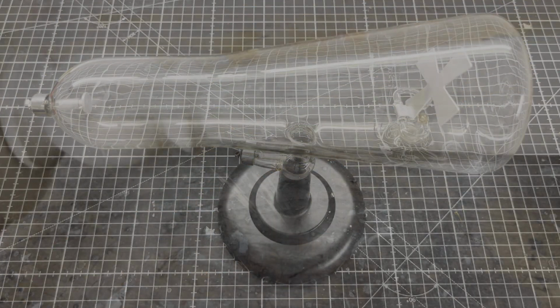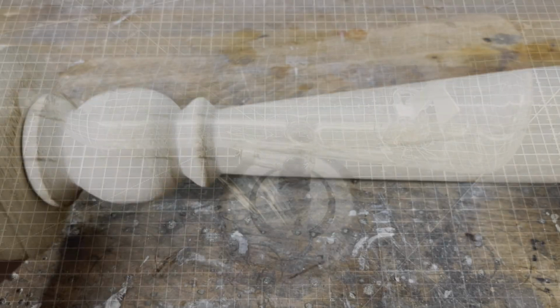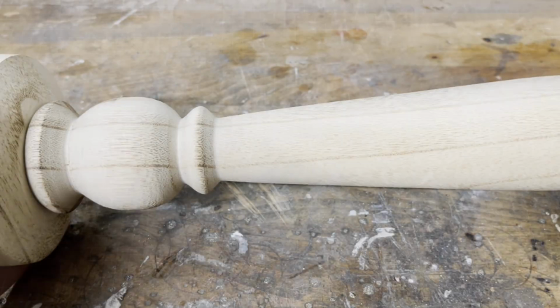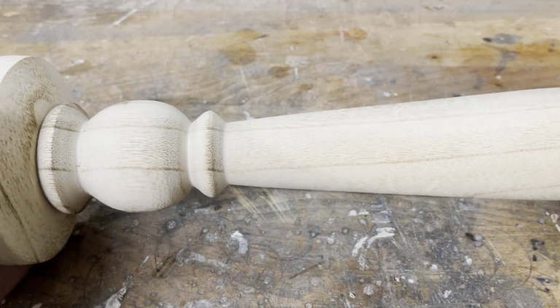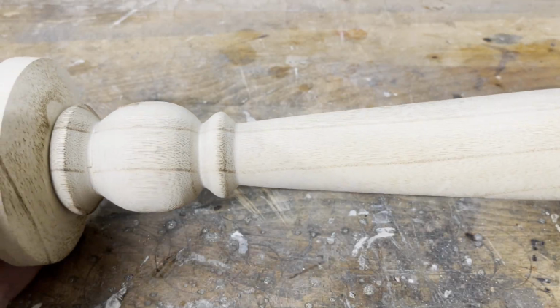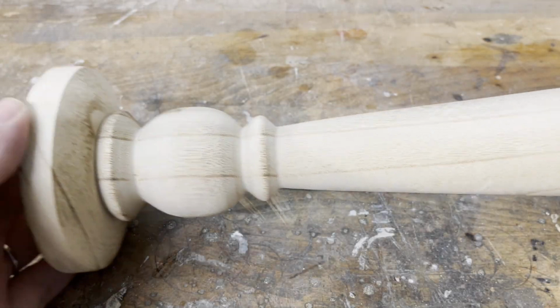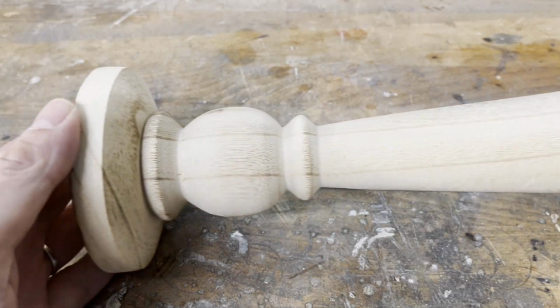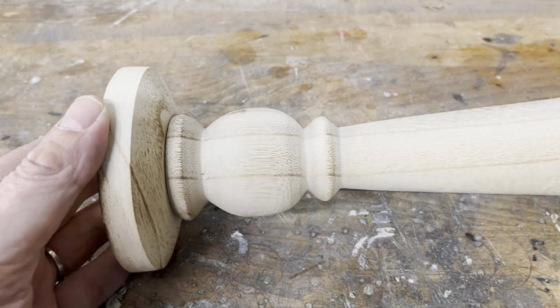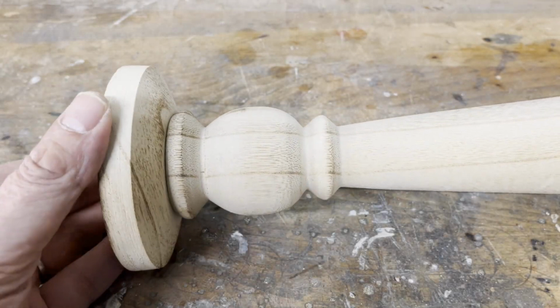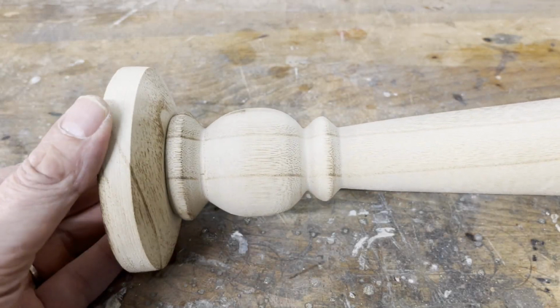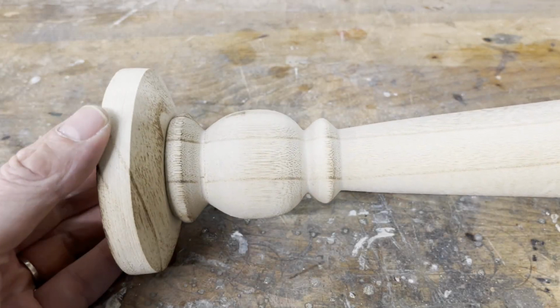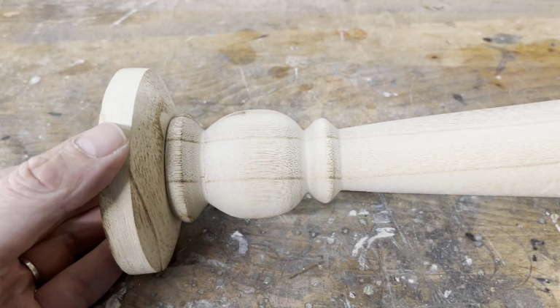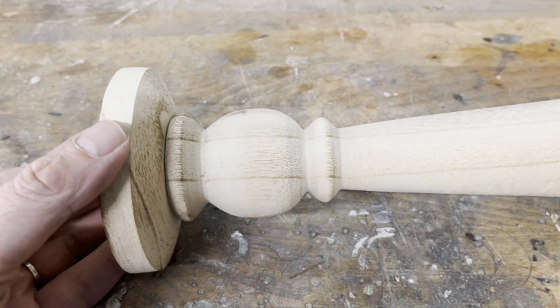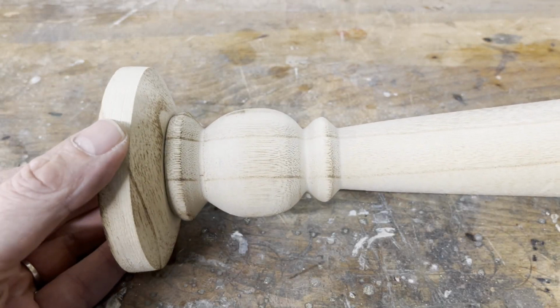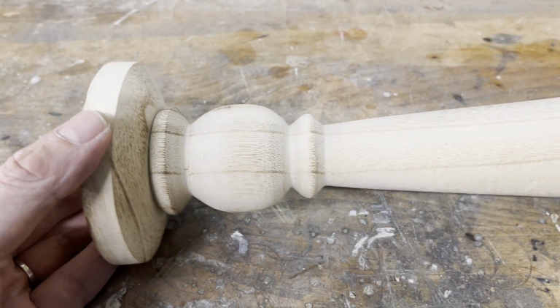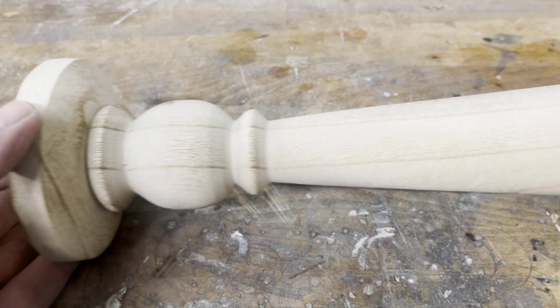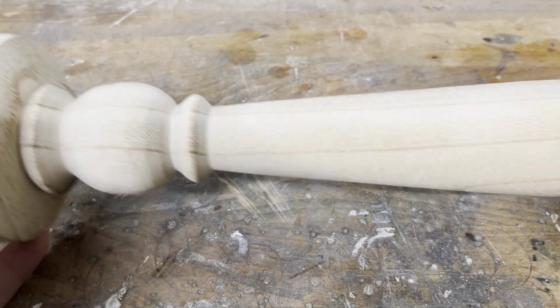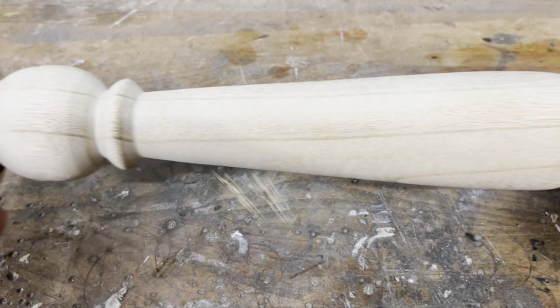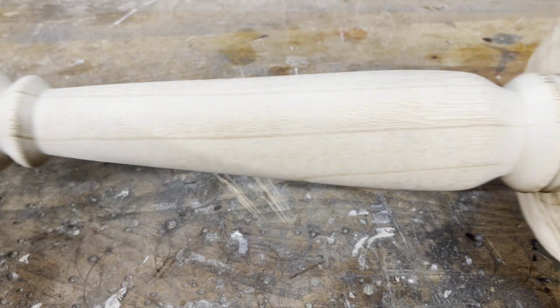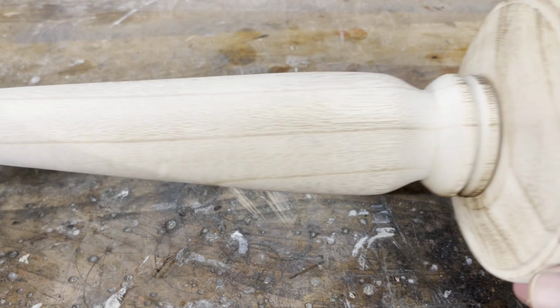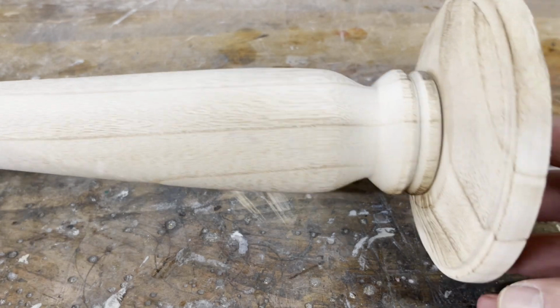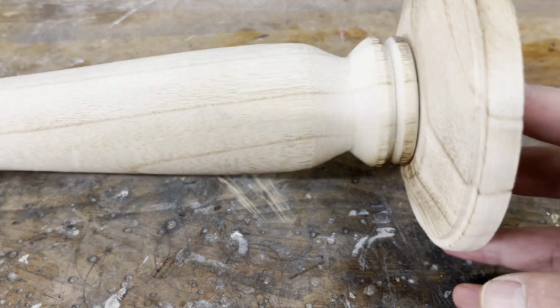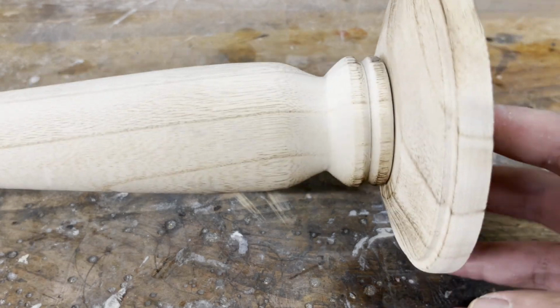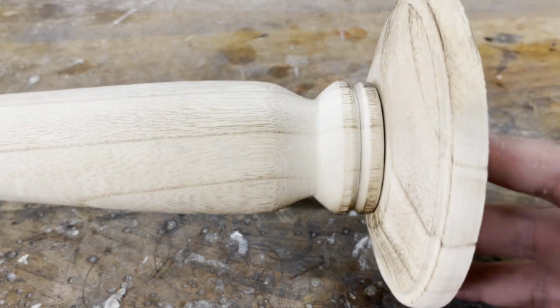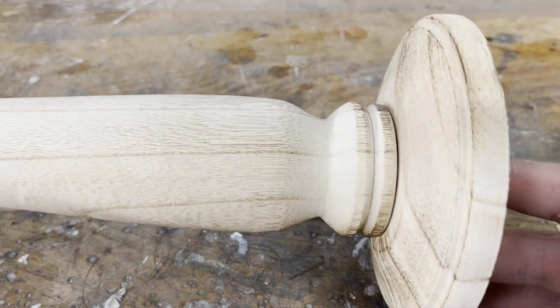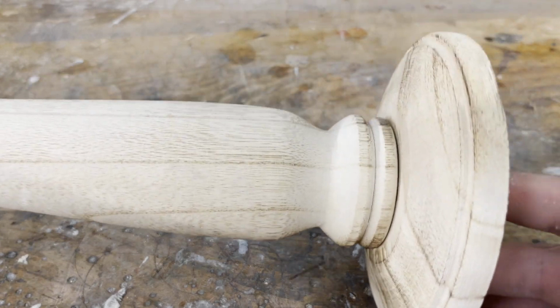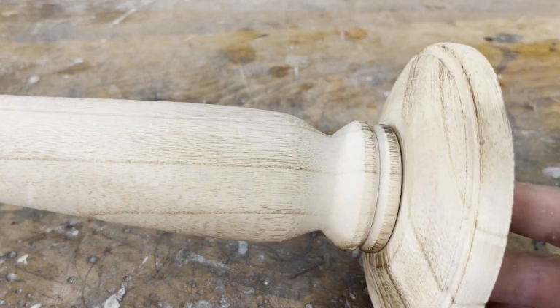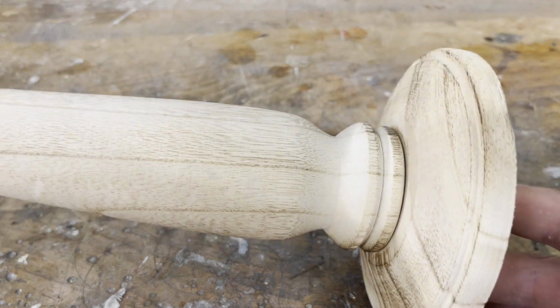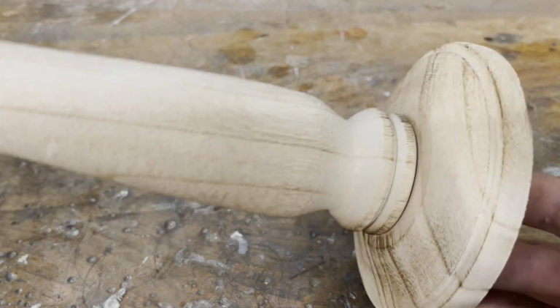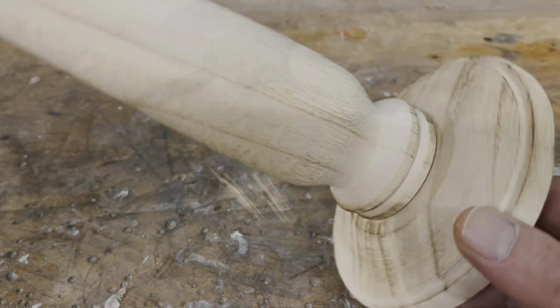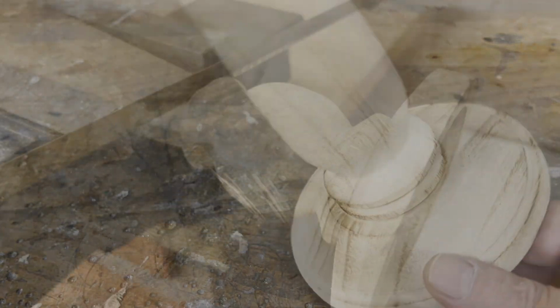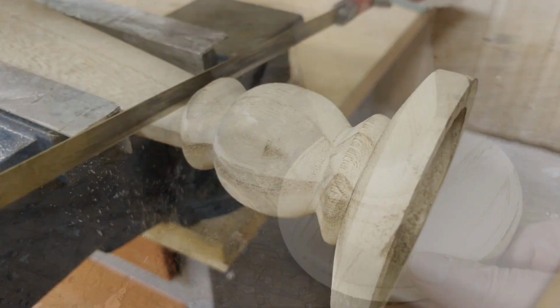Since I don't have a wood lathe, I converted a candlestick made of polonial wood into a stand for the tube.